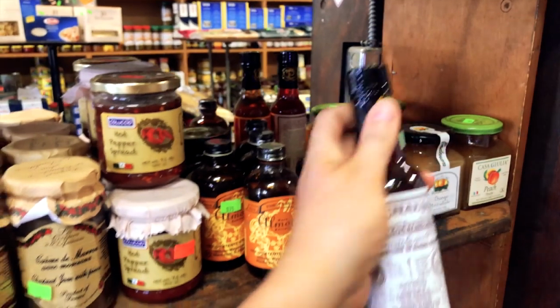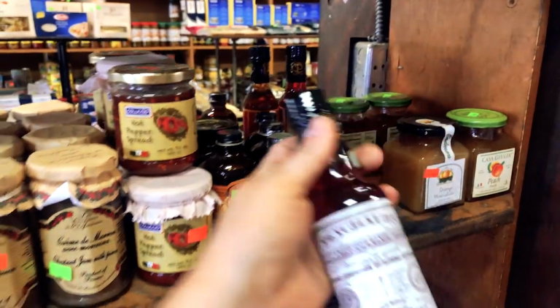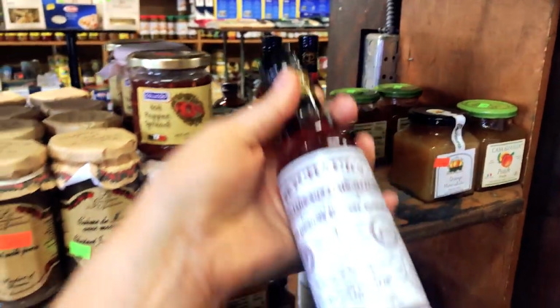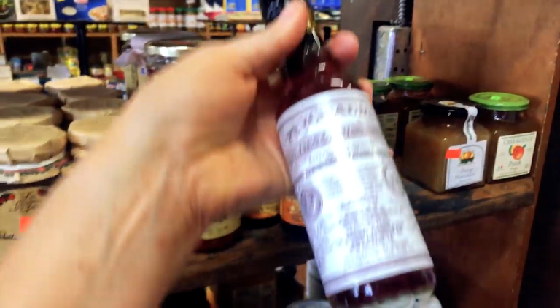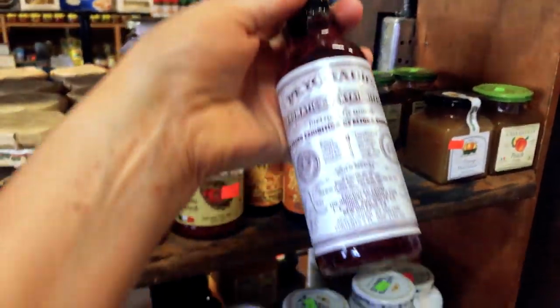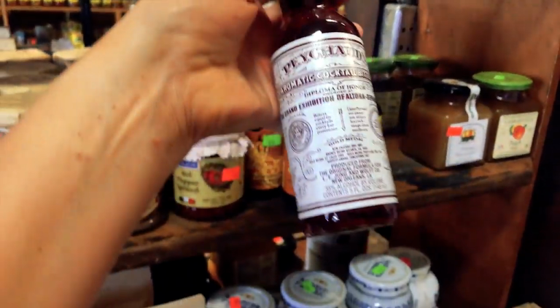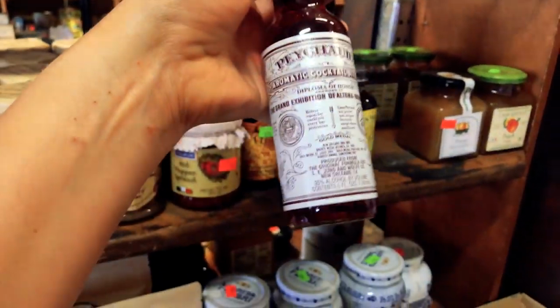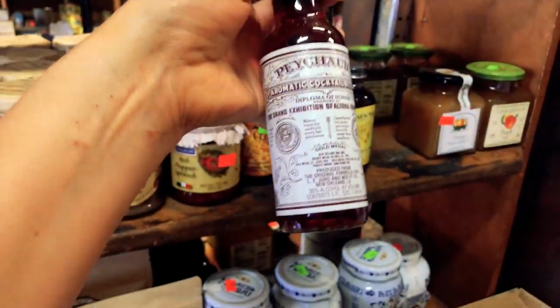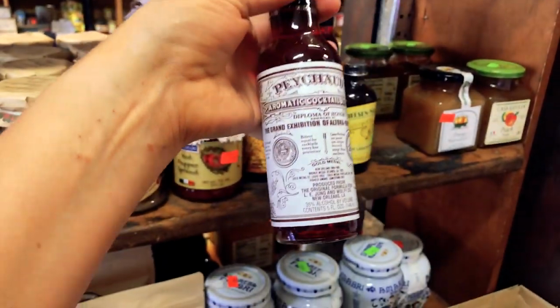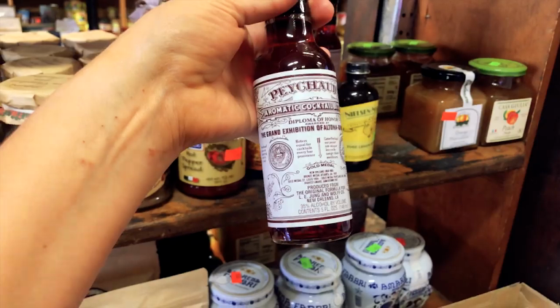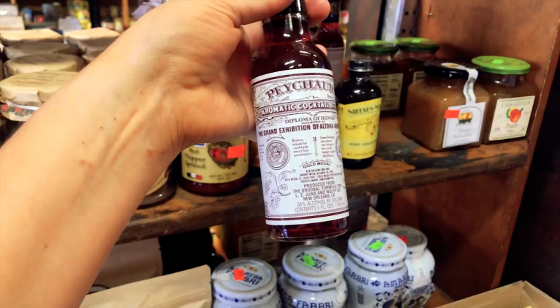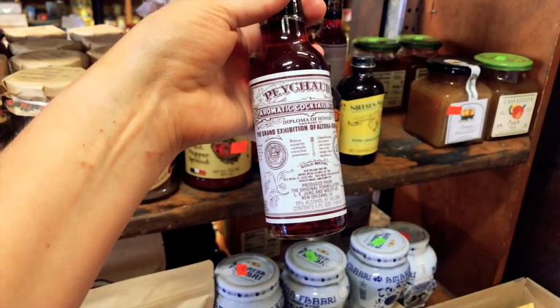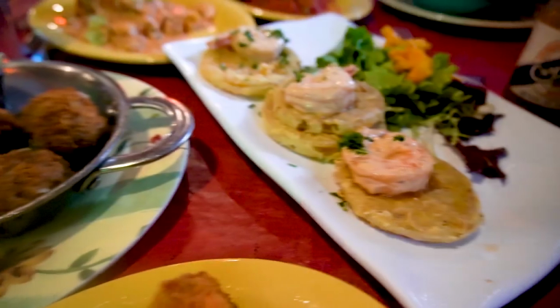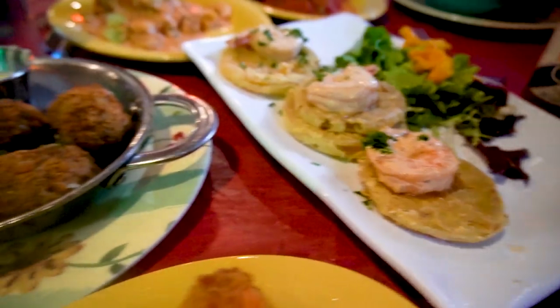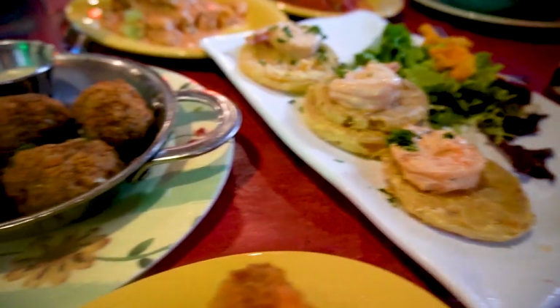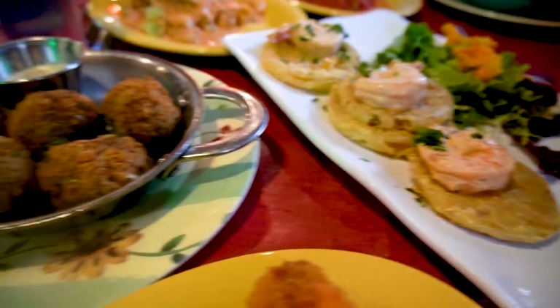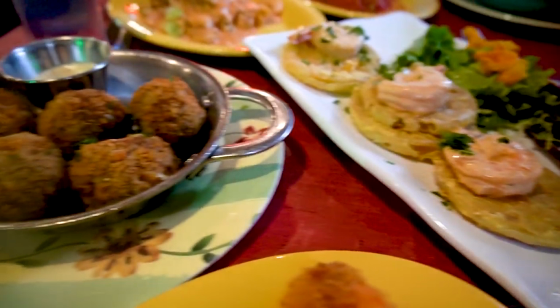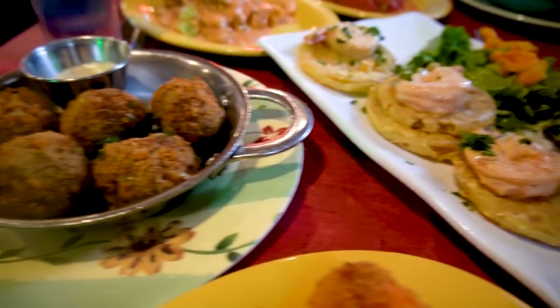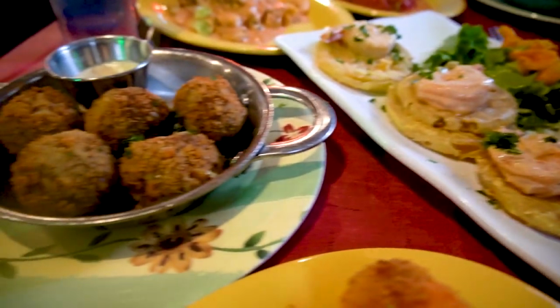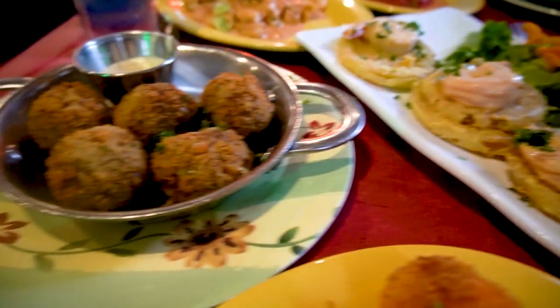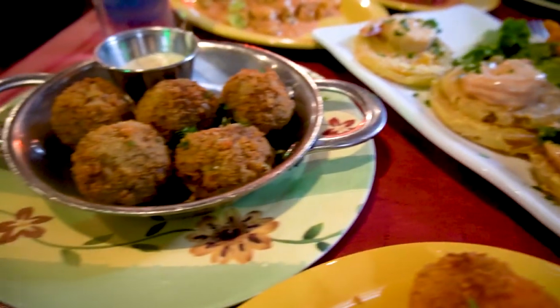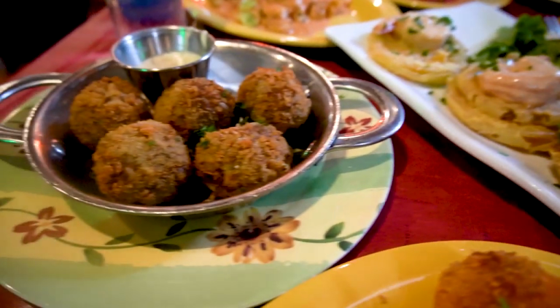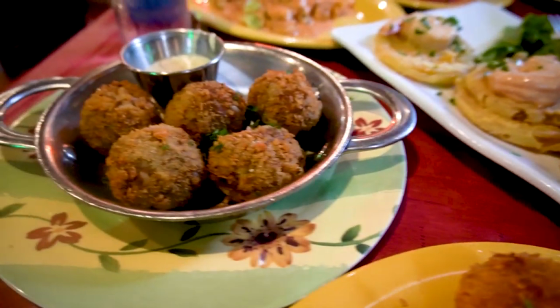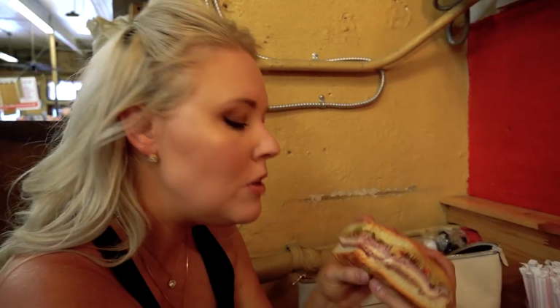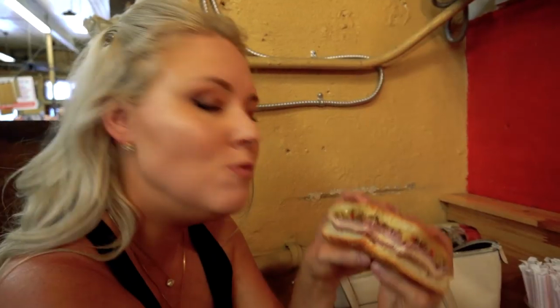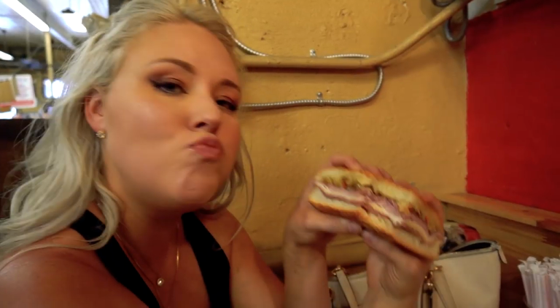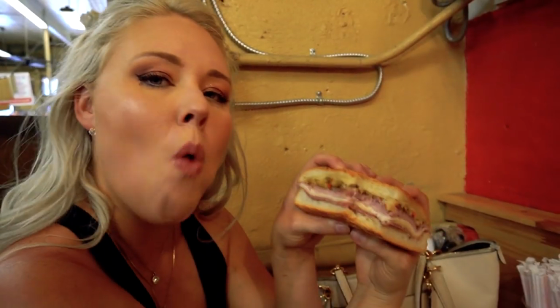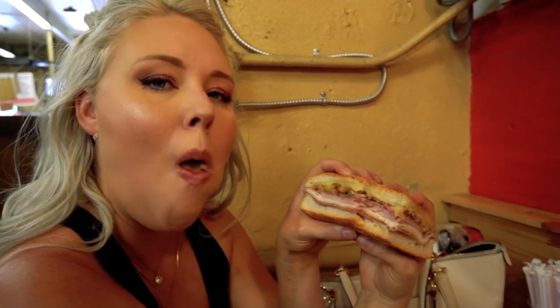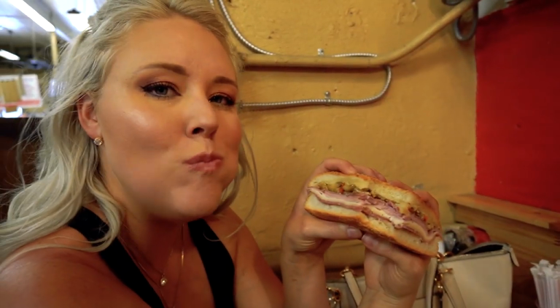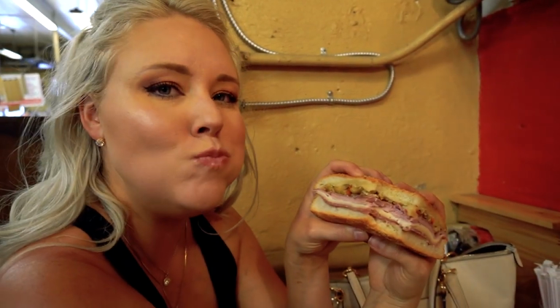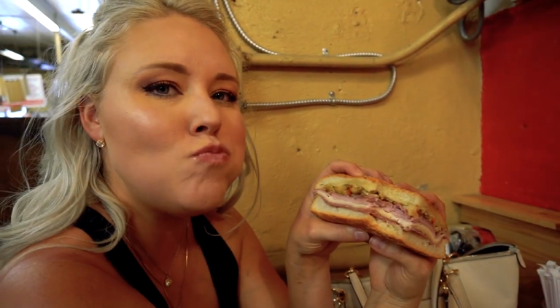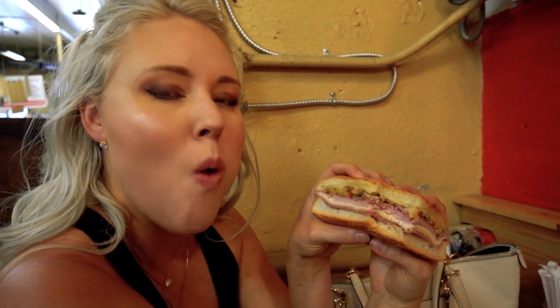We only have 48 hours to eat the best of the best, so let's get started.